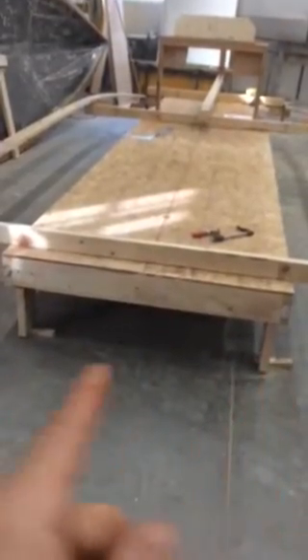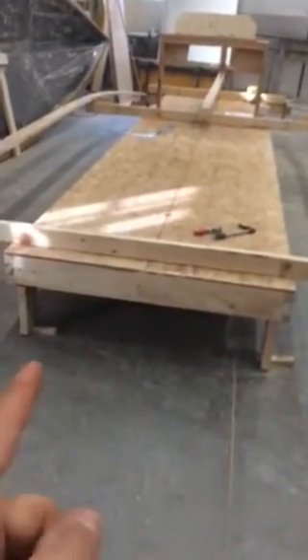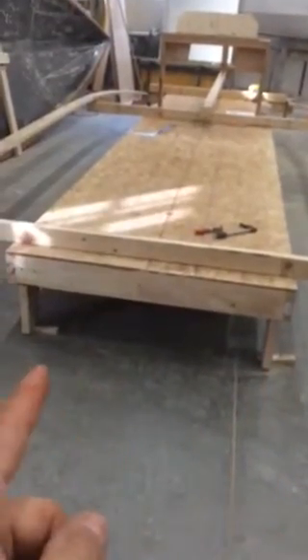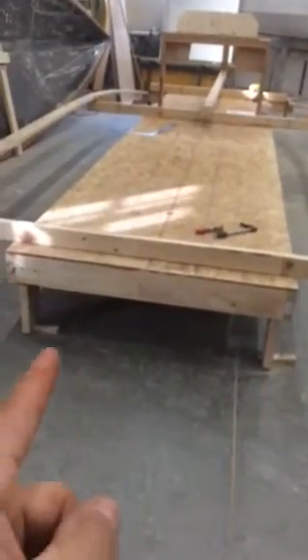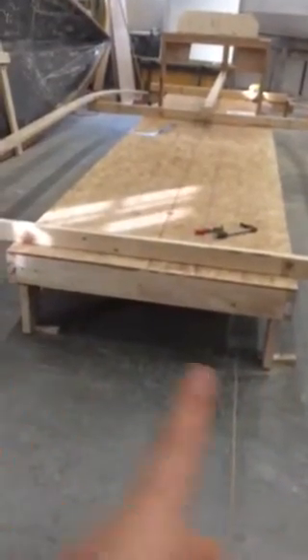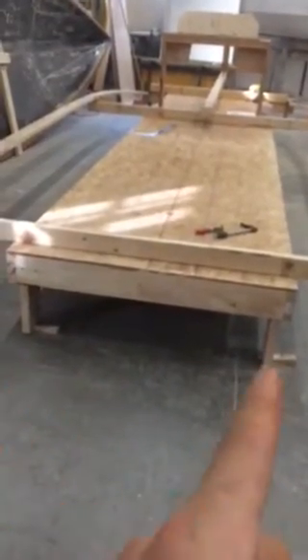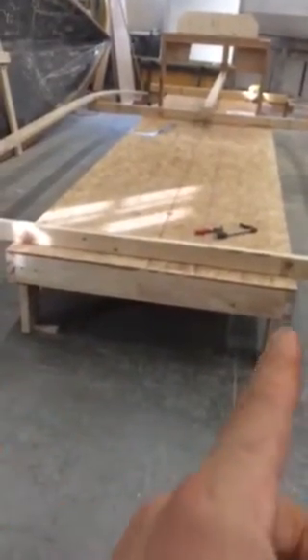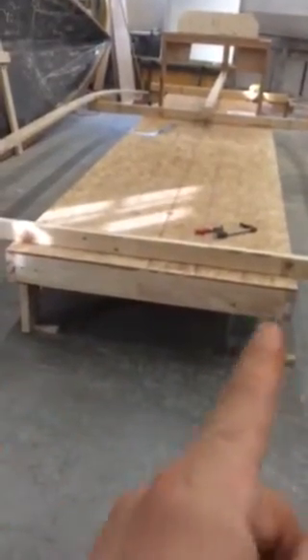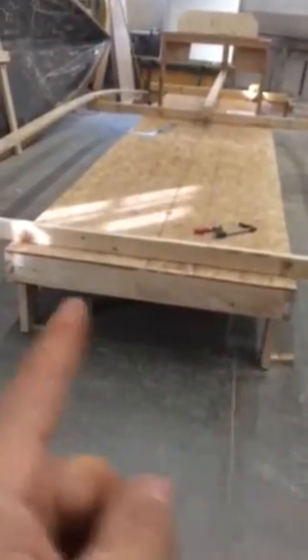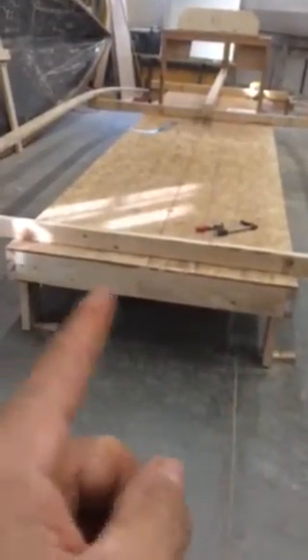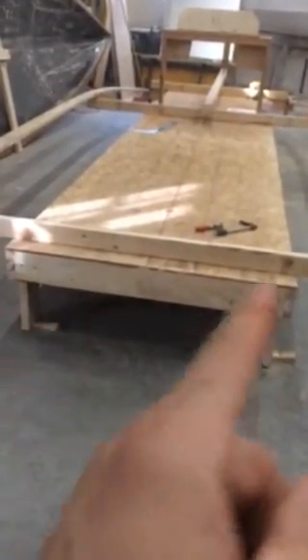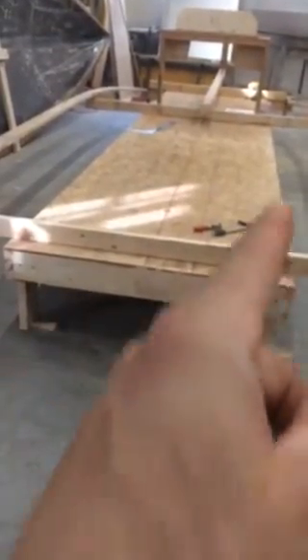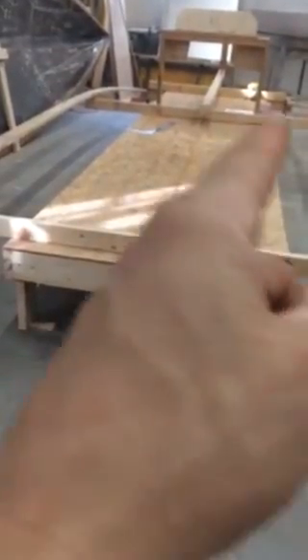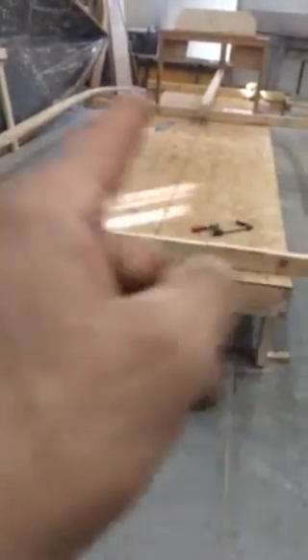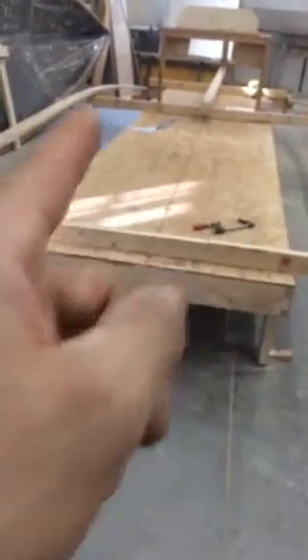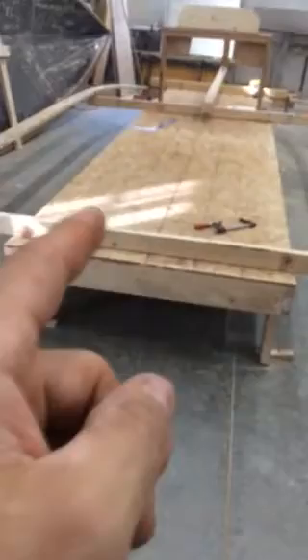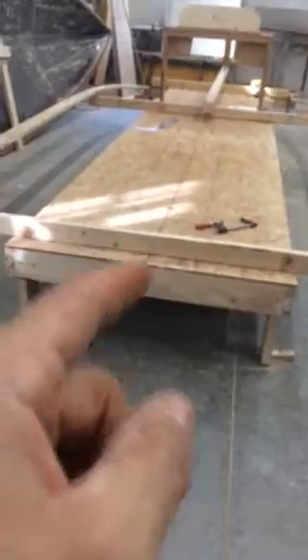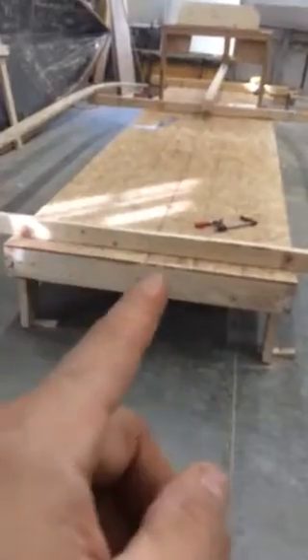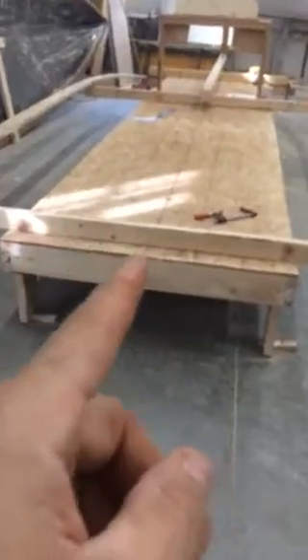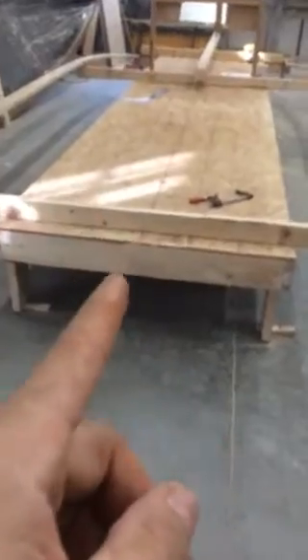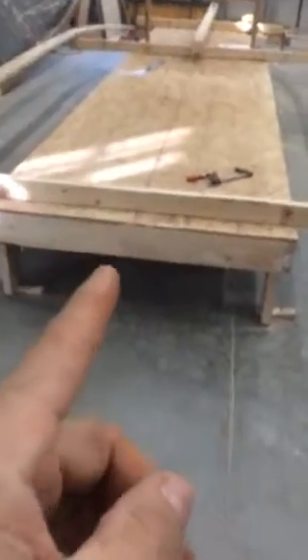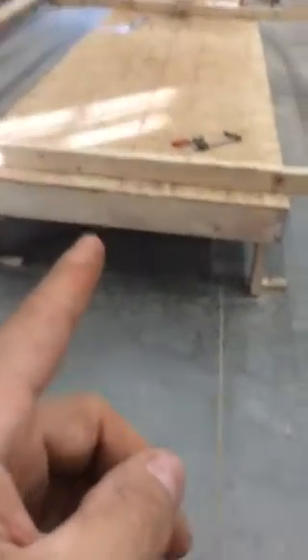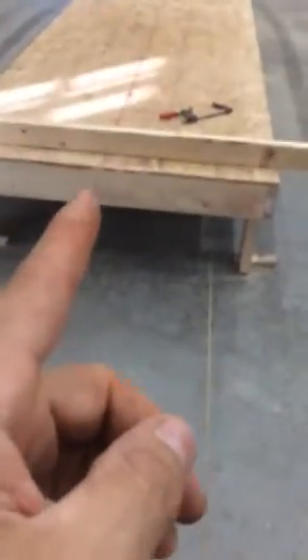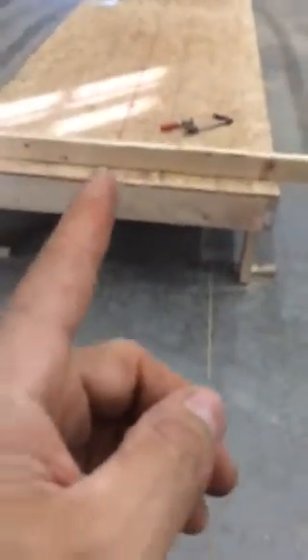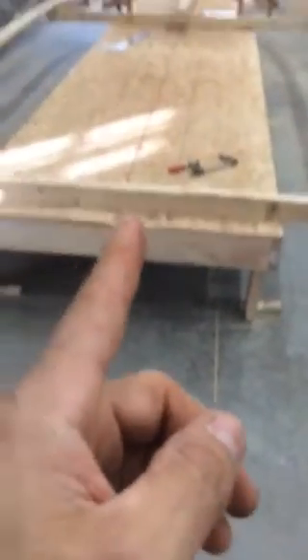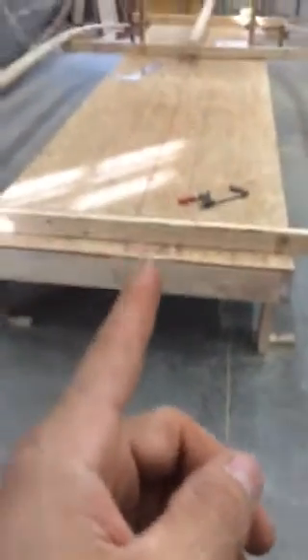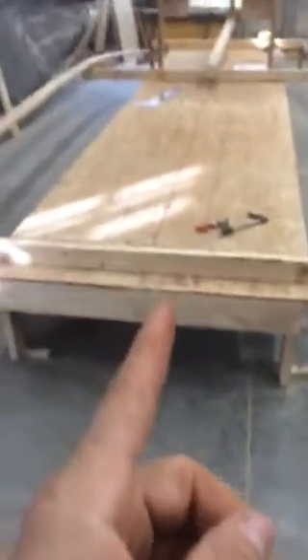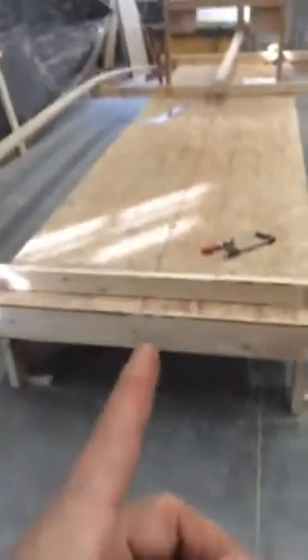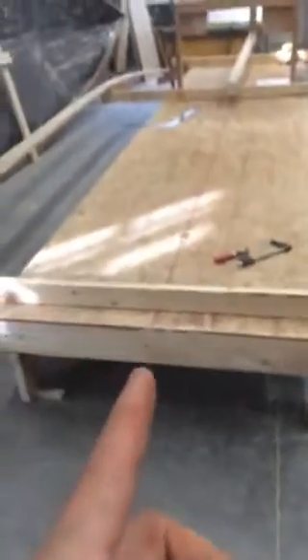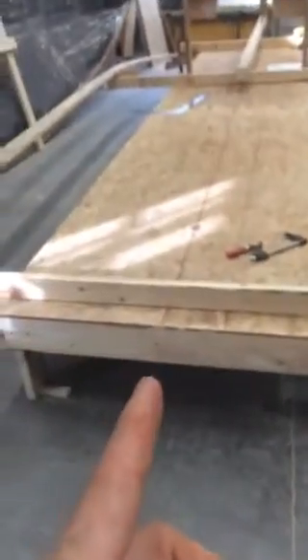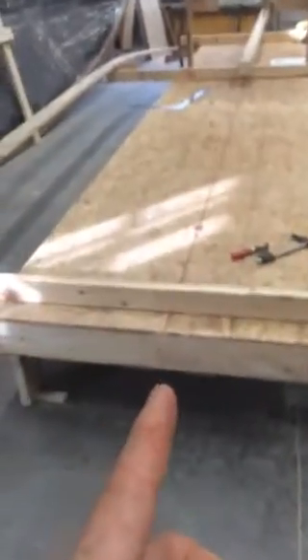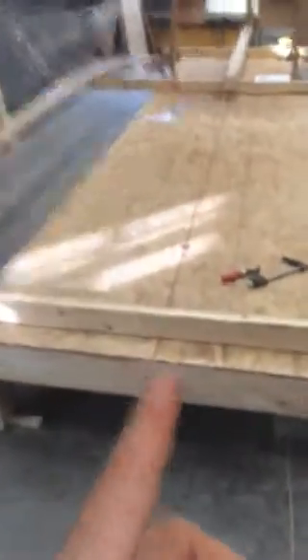You can see I leveled it. You start one corner and work your way around with an eight-foot level and level it good. He says that in the book.